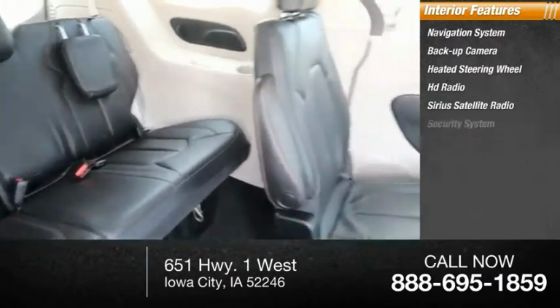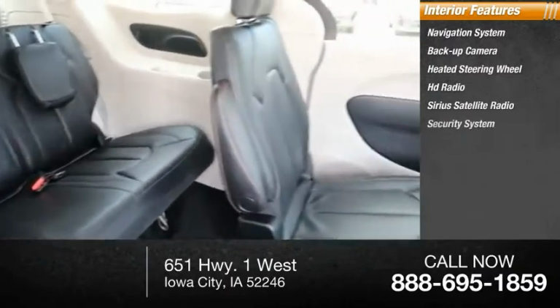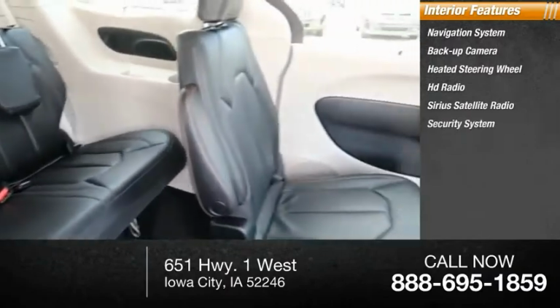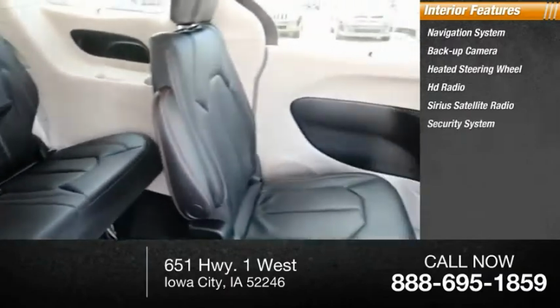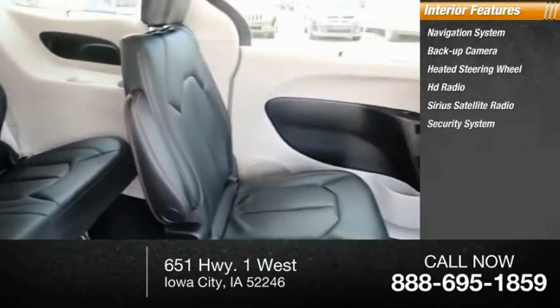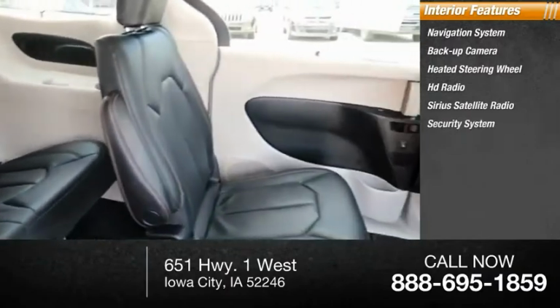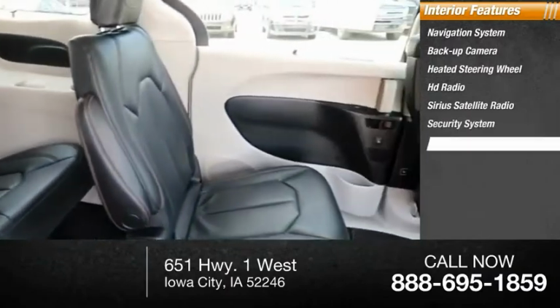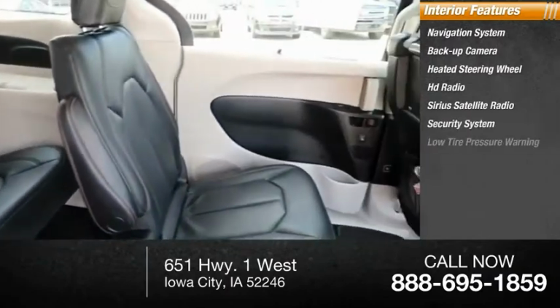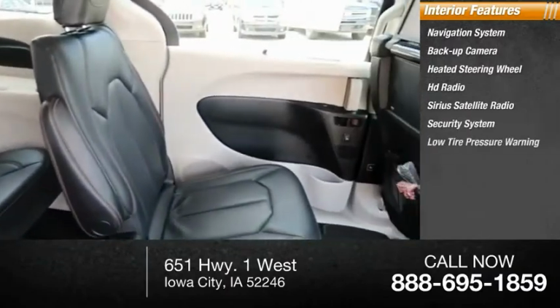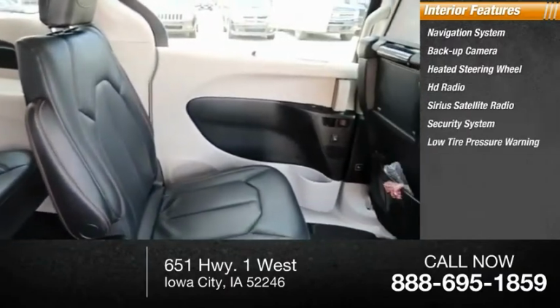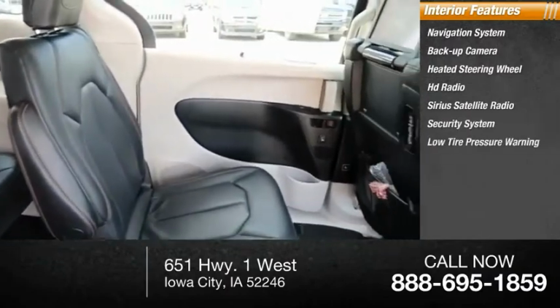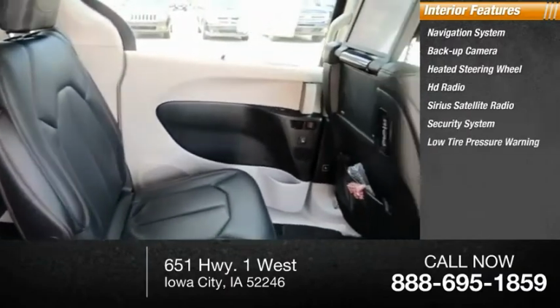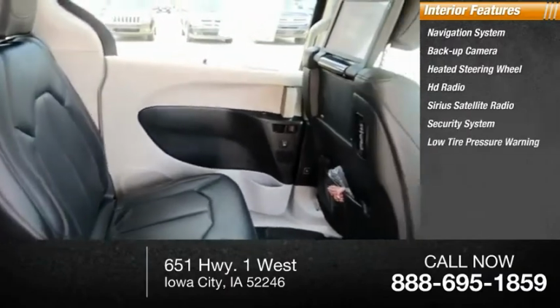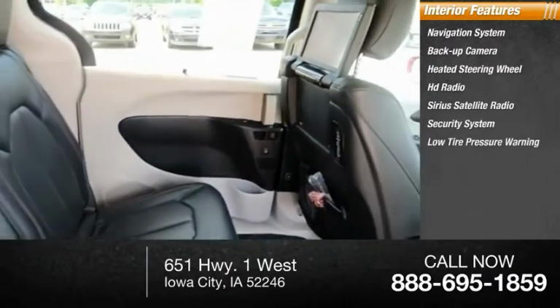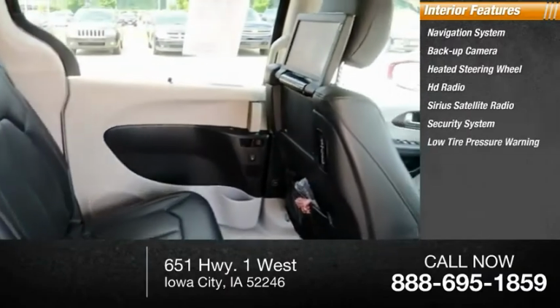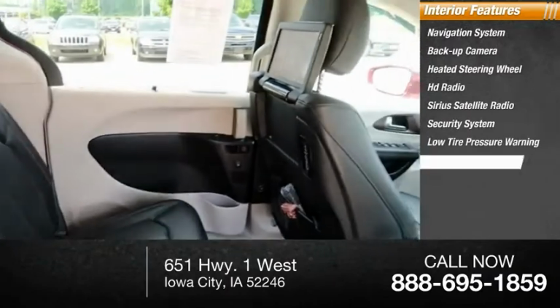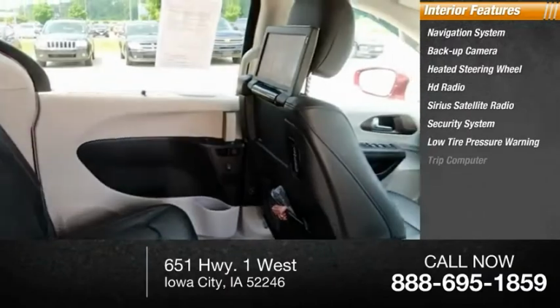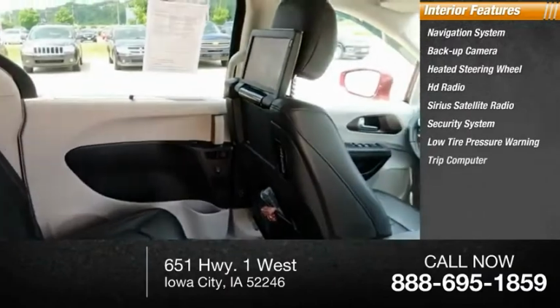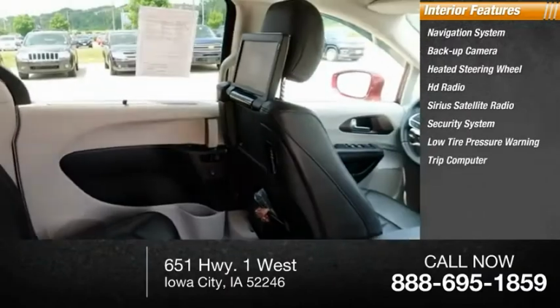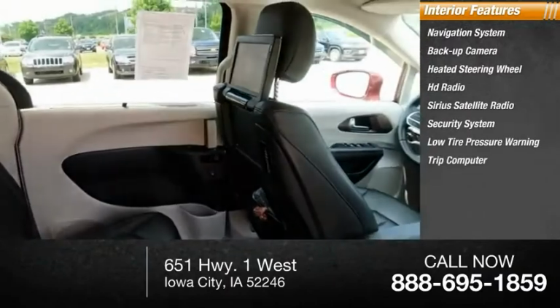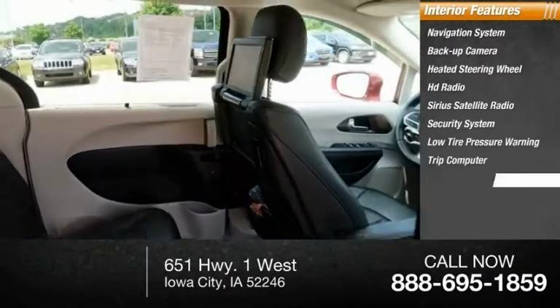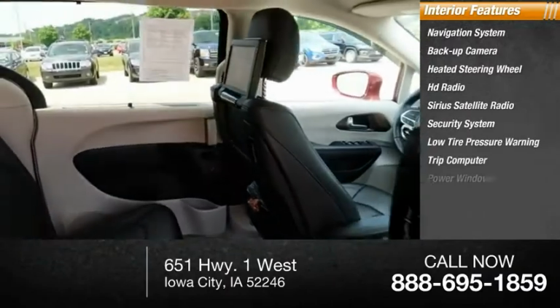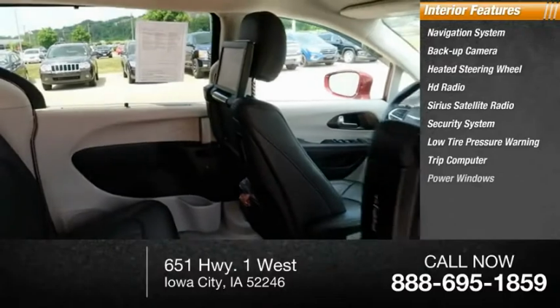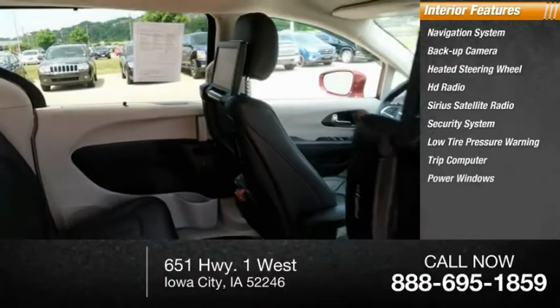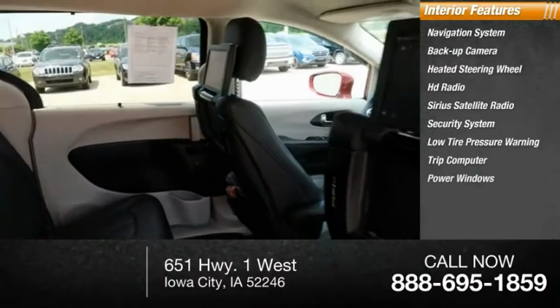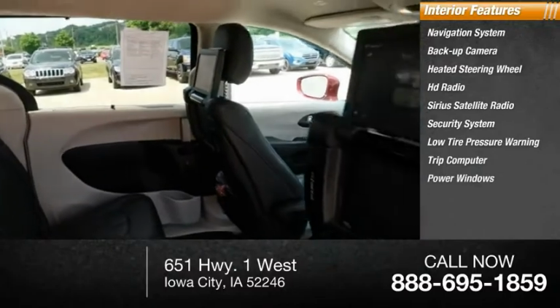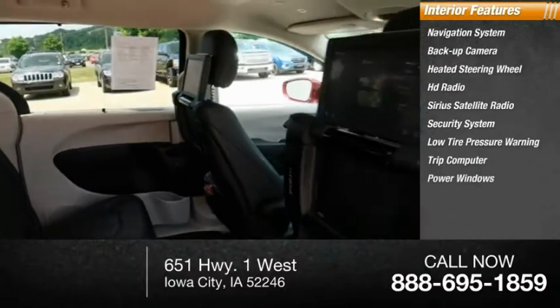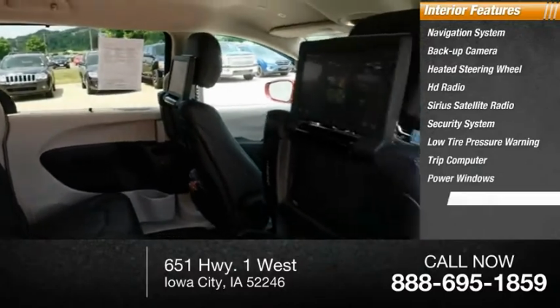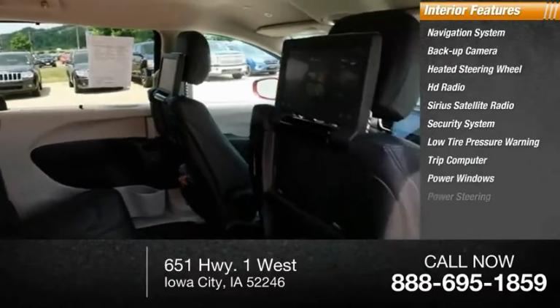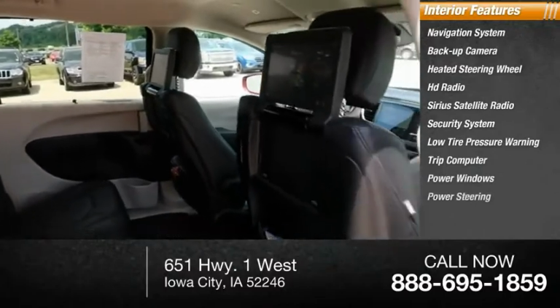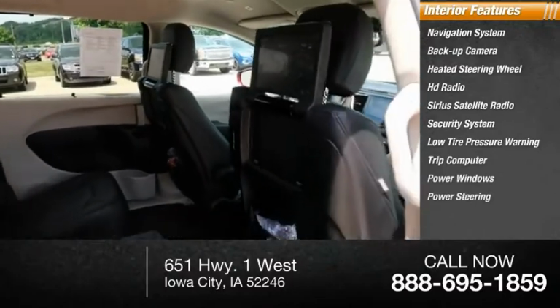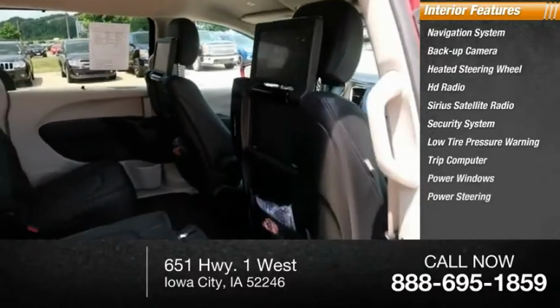Security system, low tire pressure warning, trip computer, power windows, power steering.